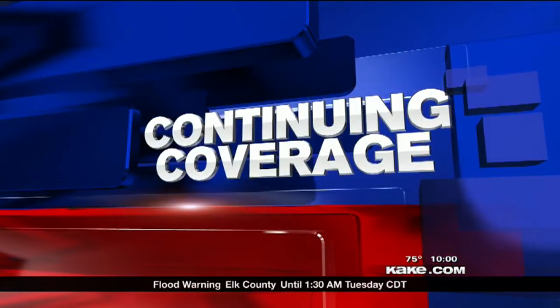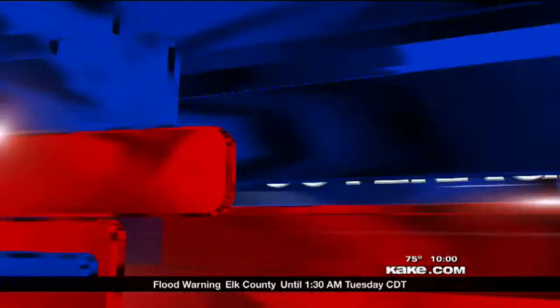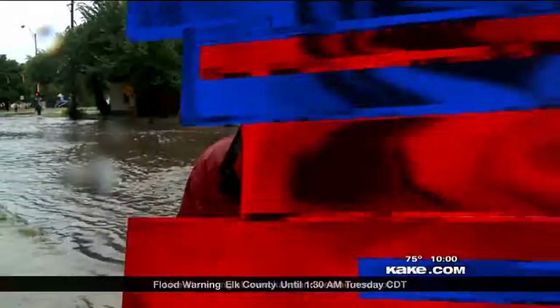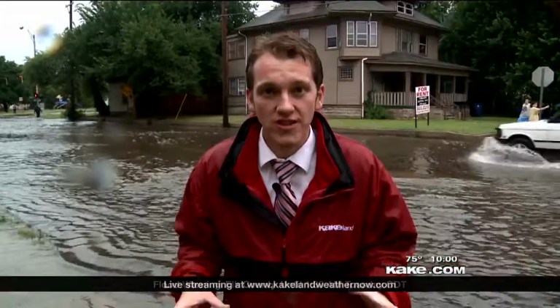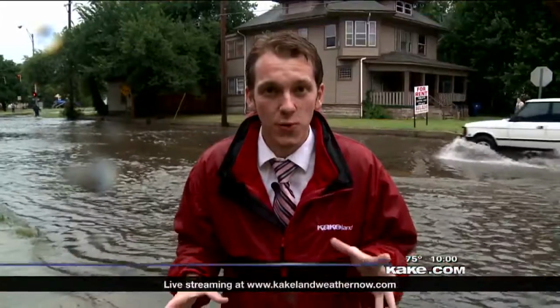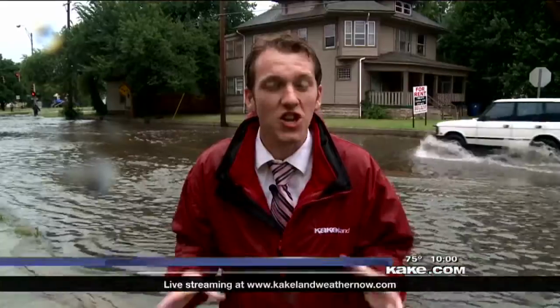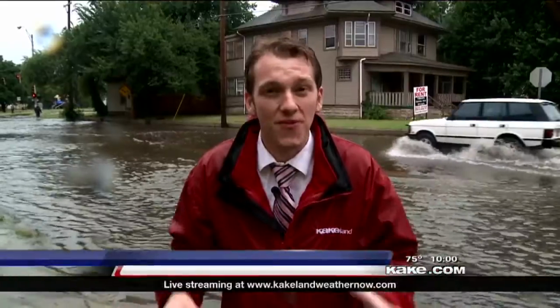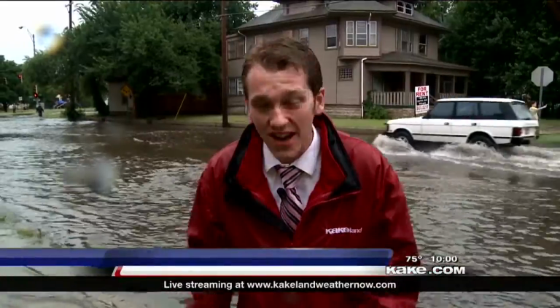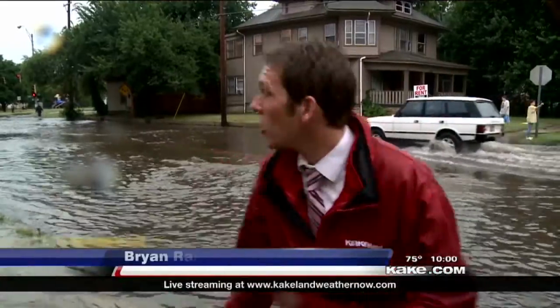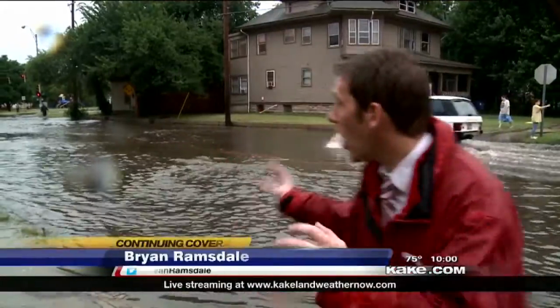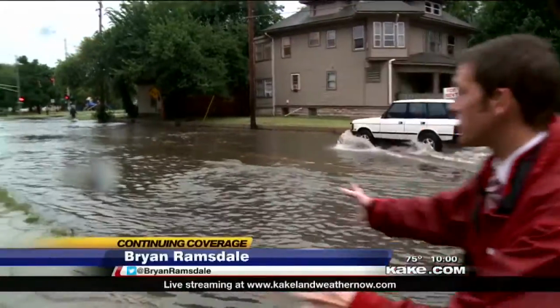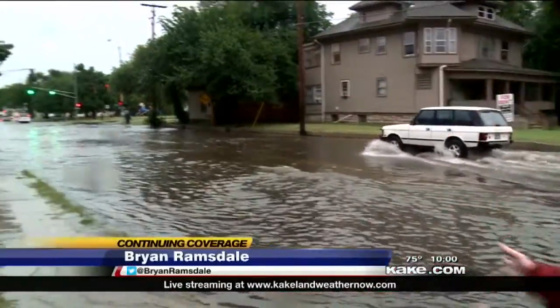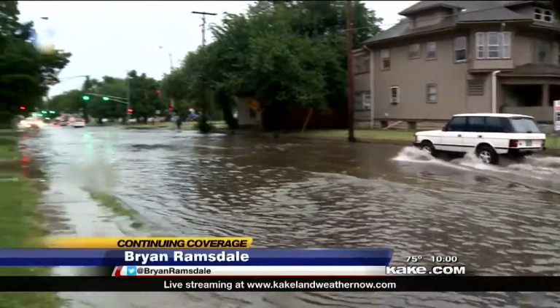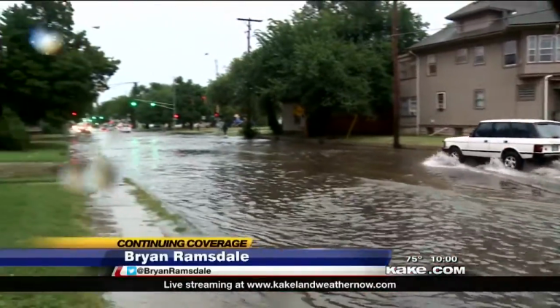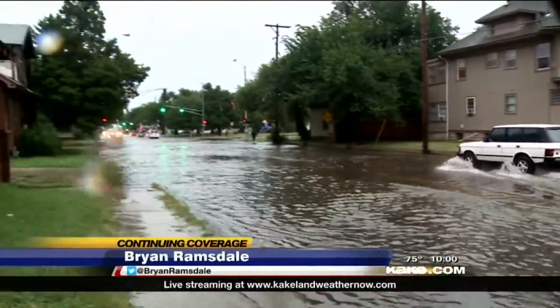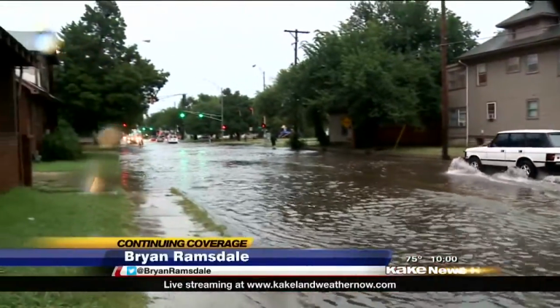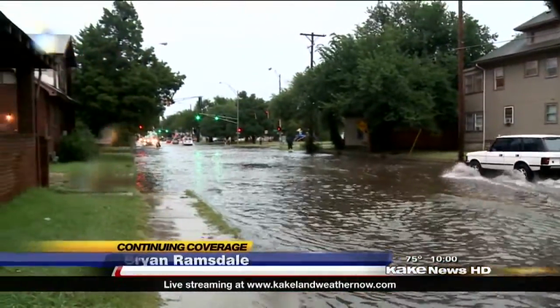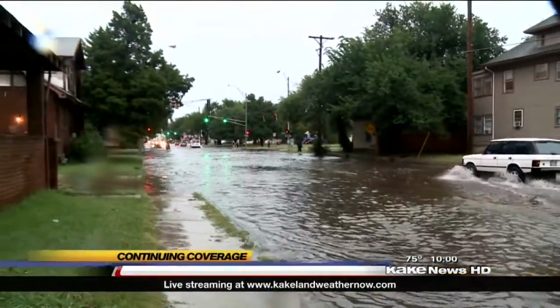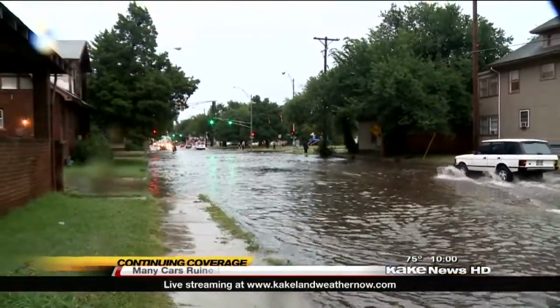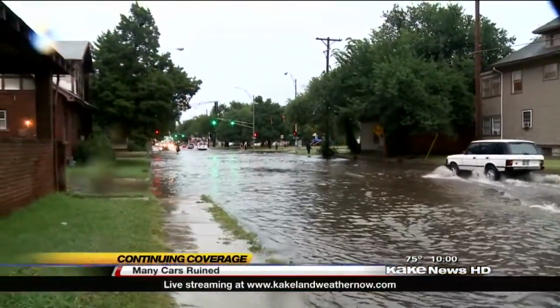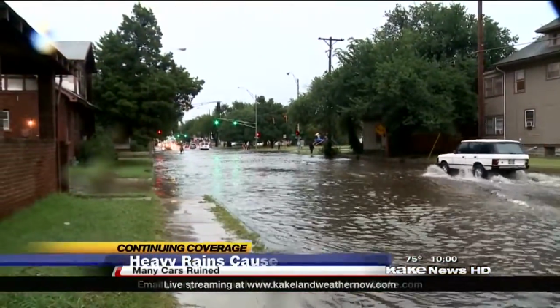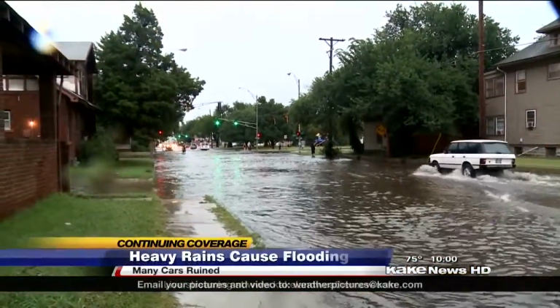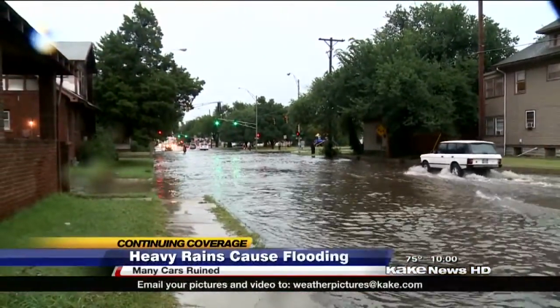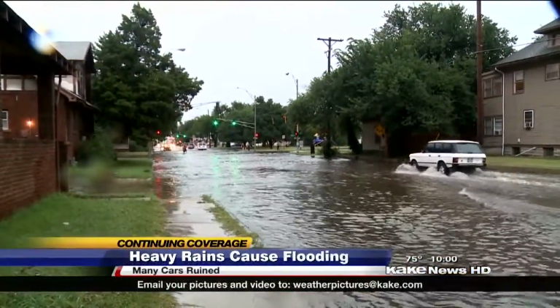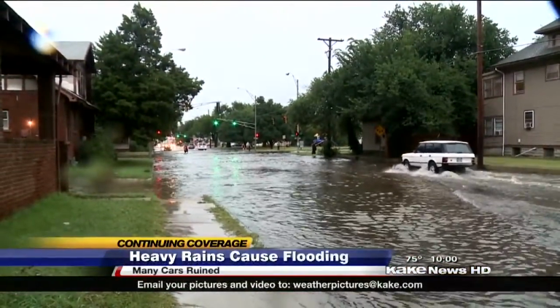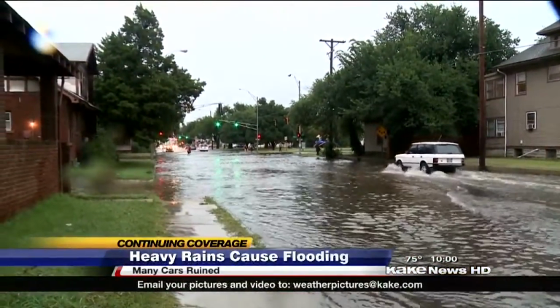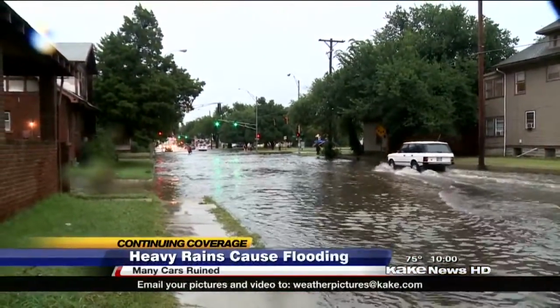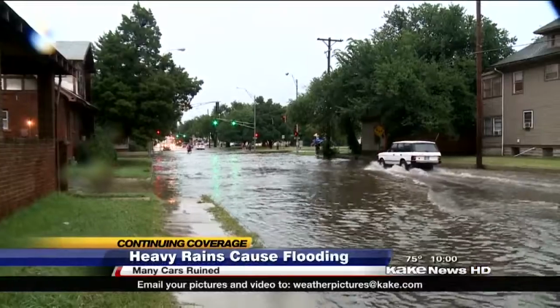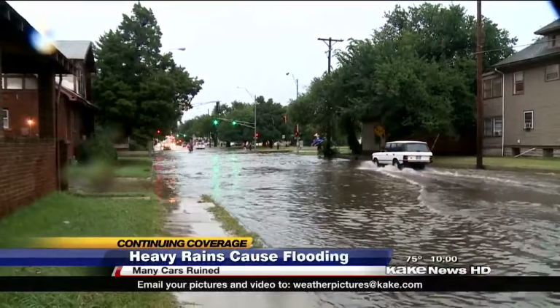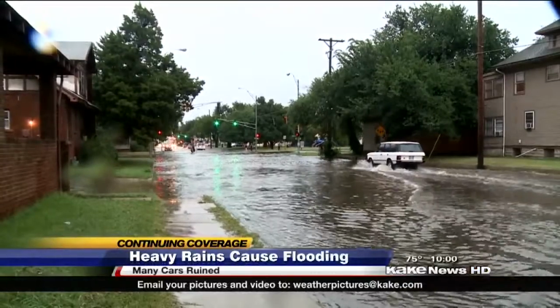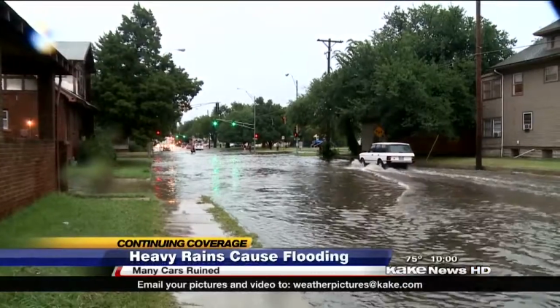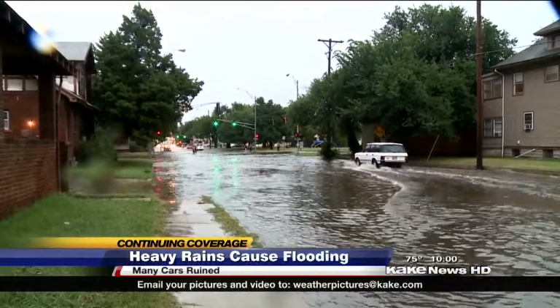As the streets of Wichita flooded, cars stalled out at that intersection. Good news for the people, though — there was a group of Good Samaritans to help push them out.